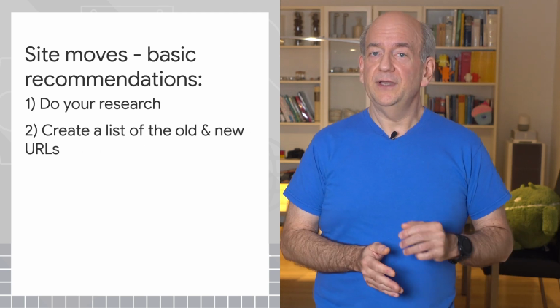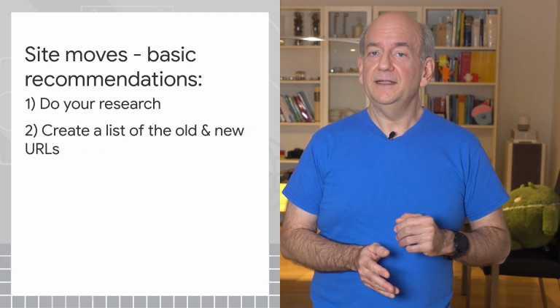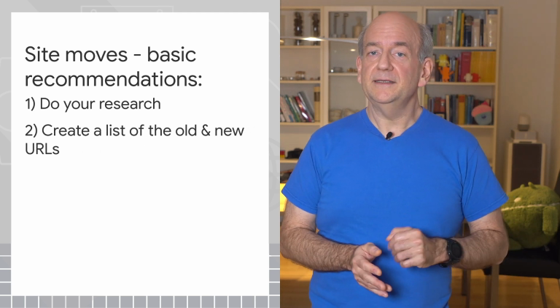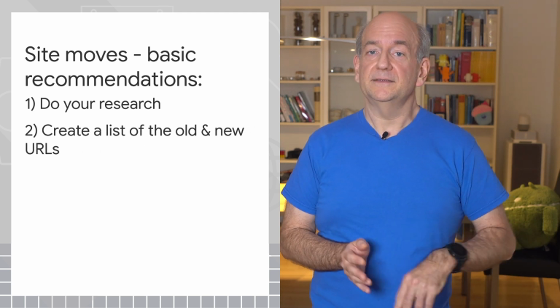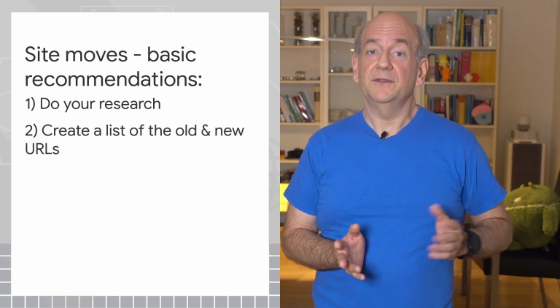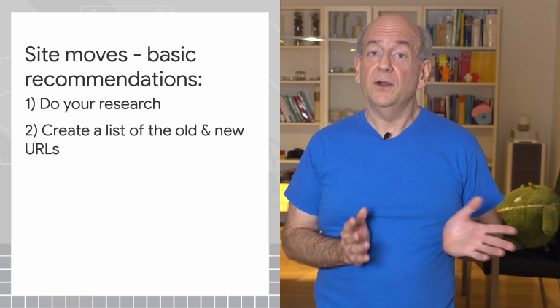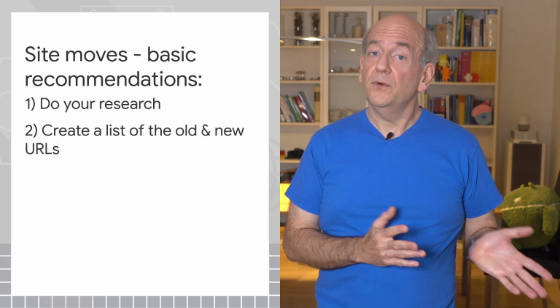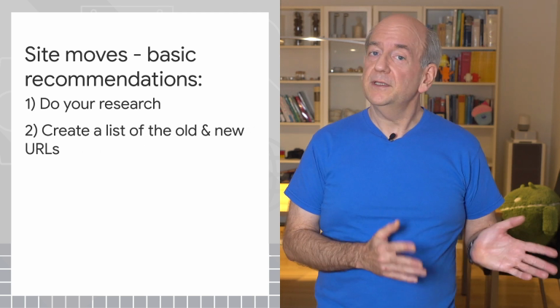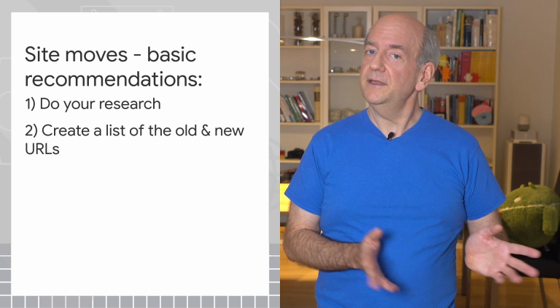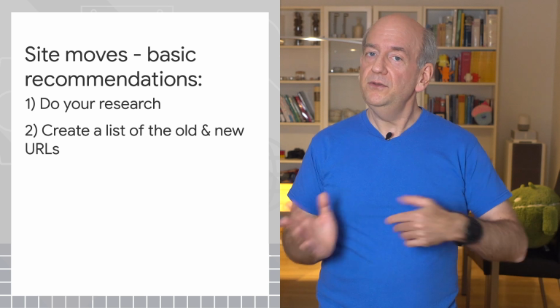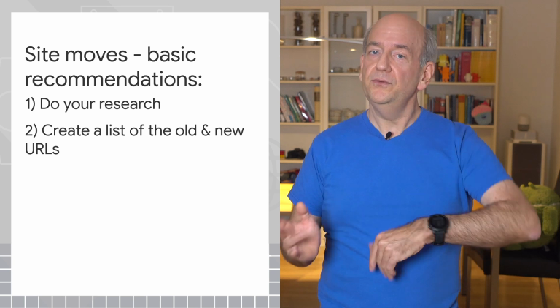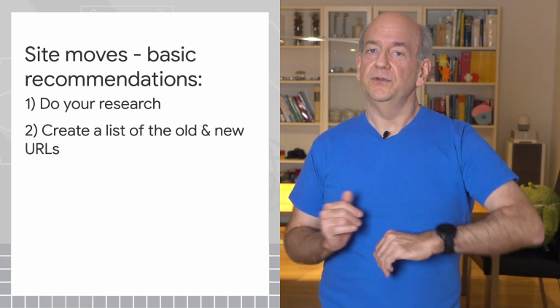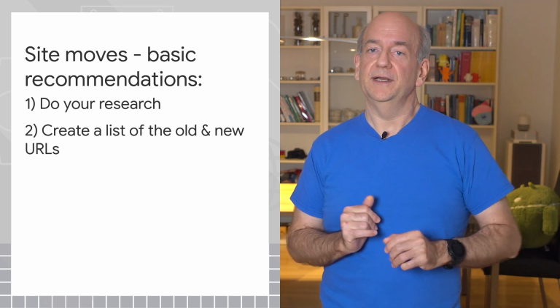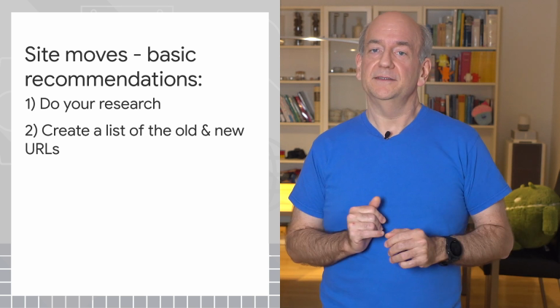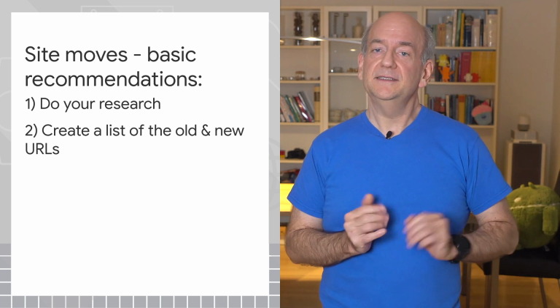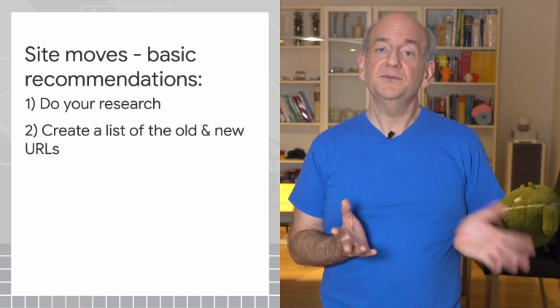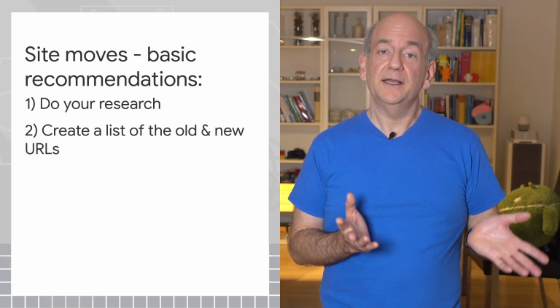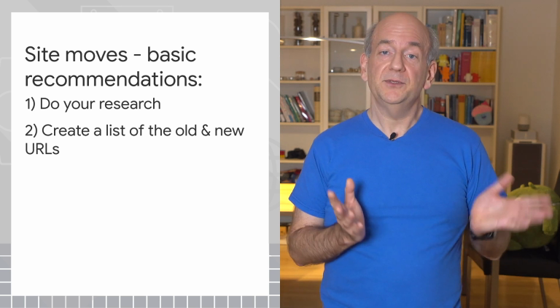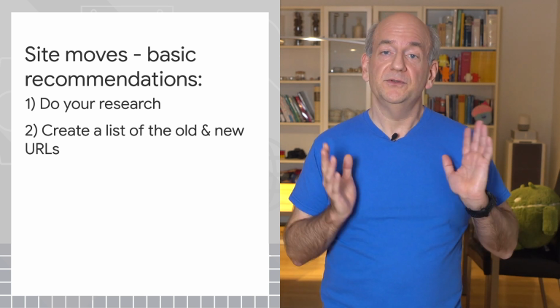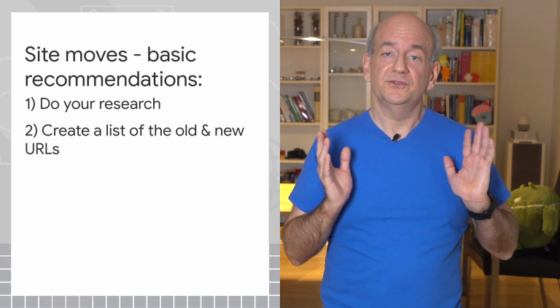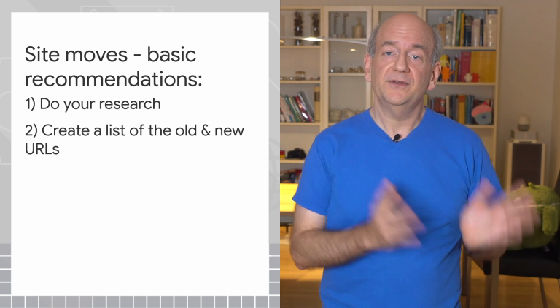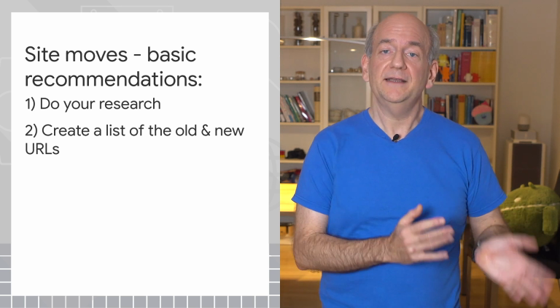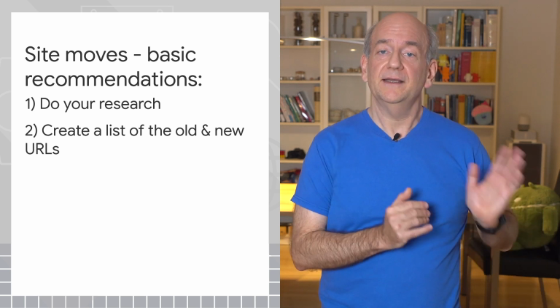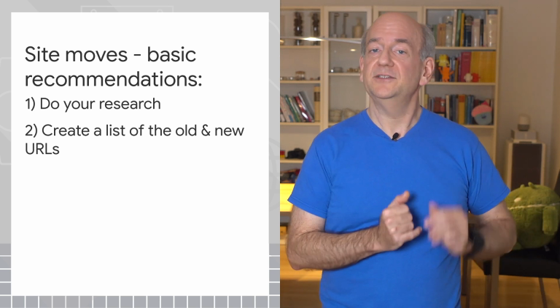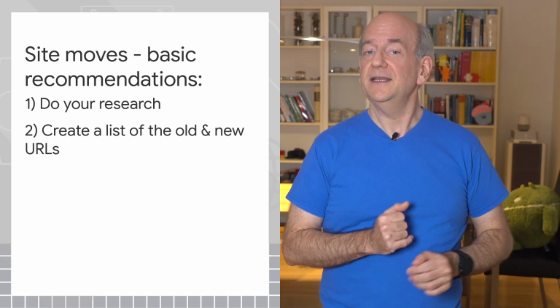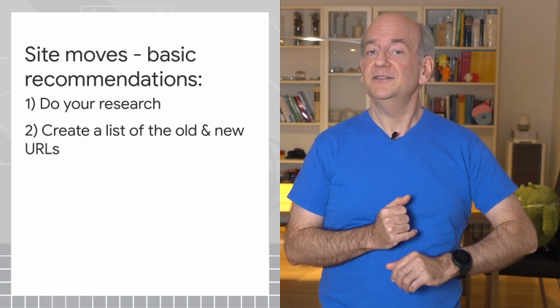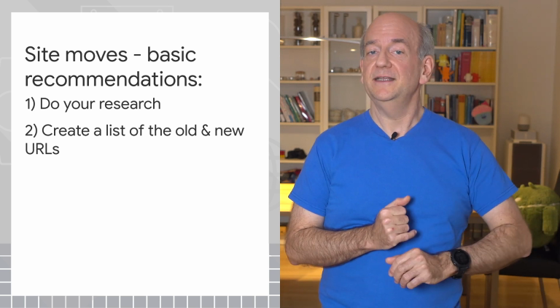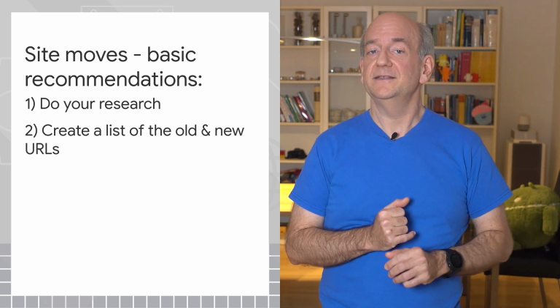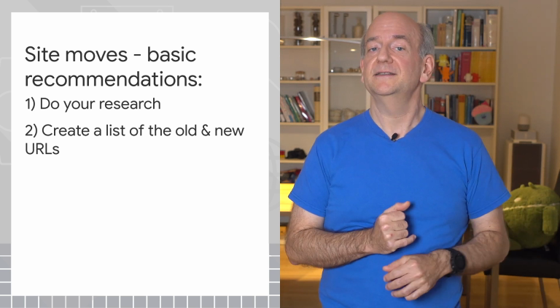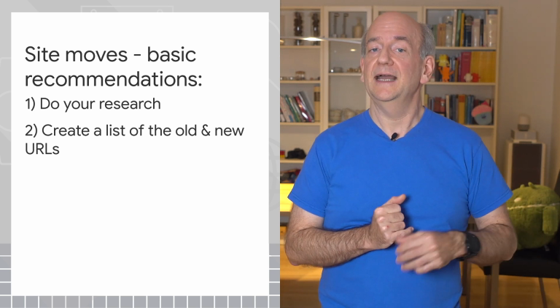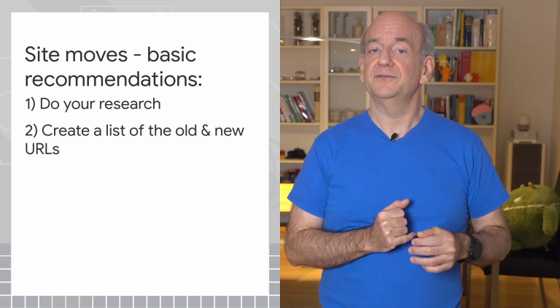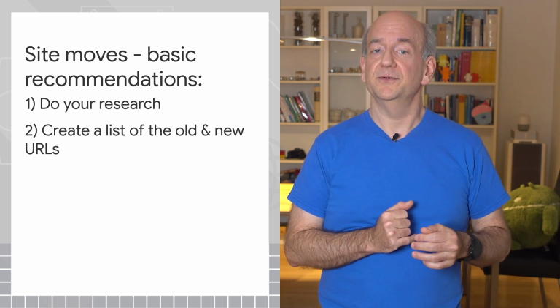Second, create a list of the old and the new URLs. This will help you to track and check the changes afterwards.